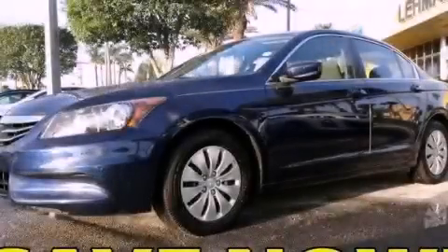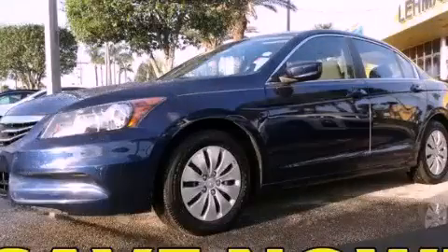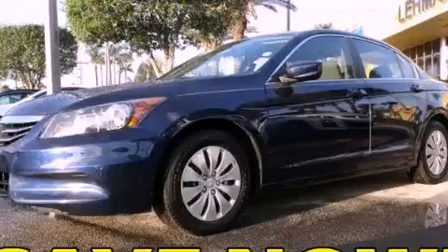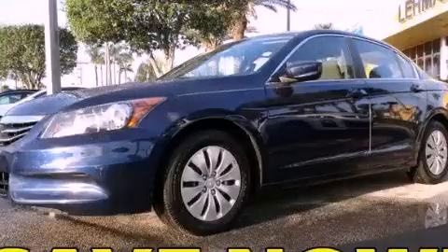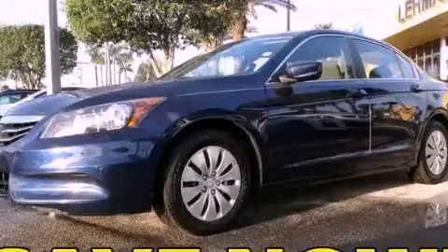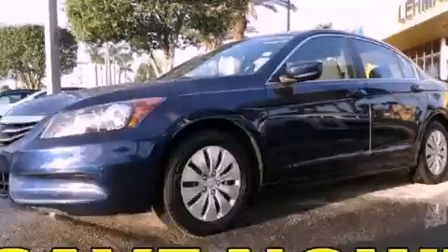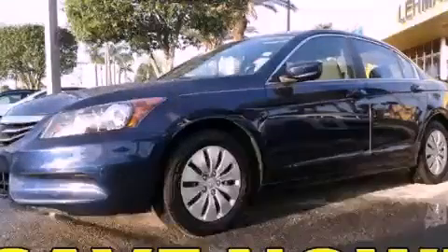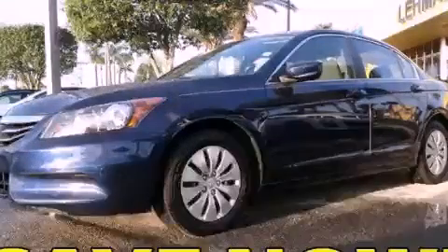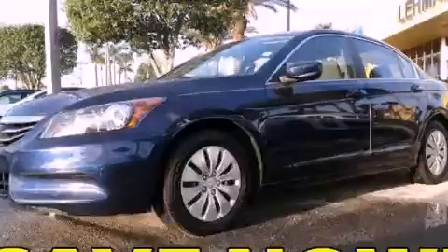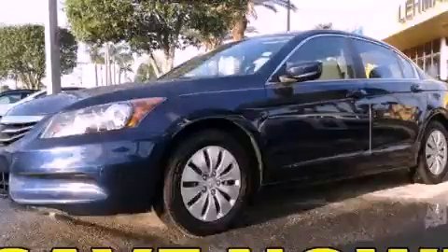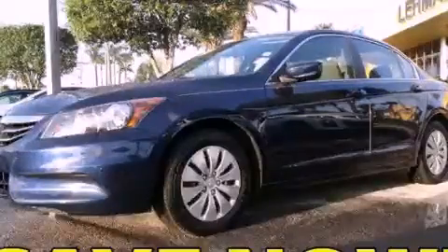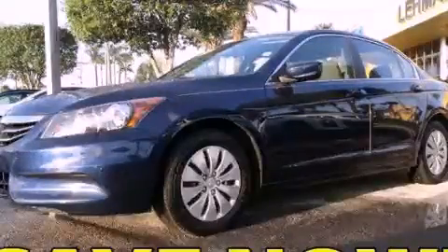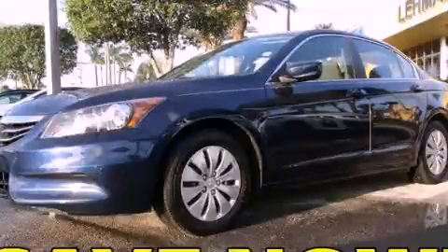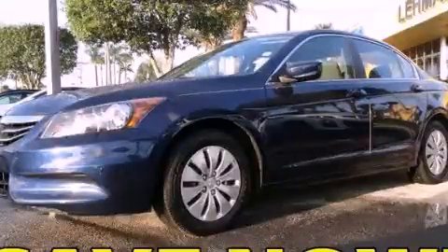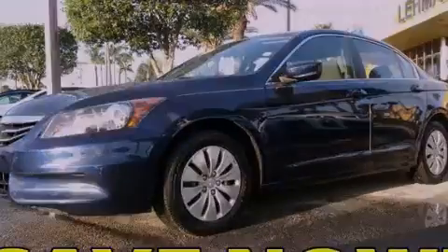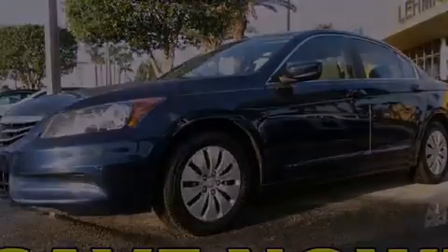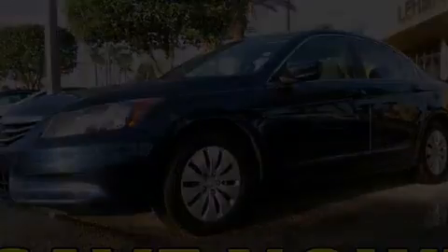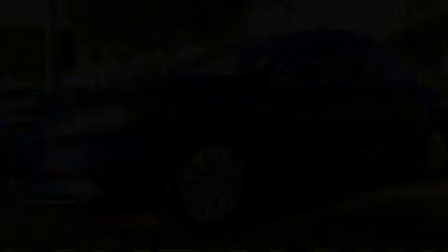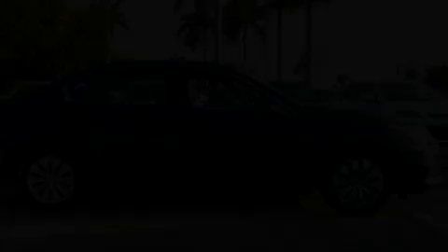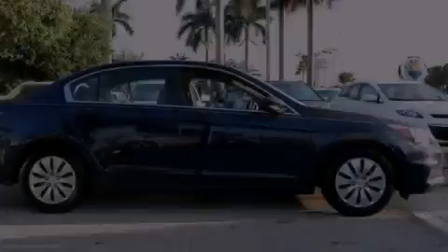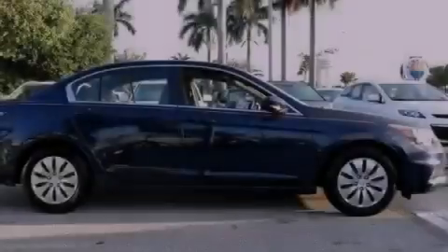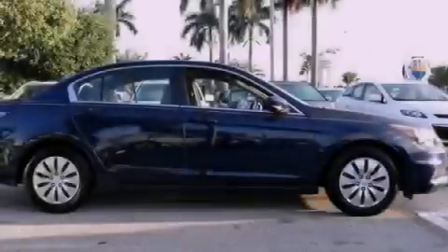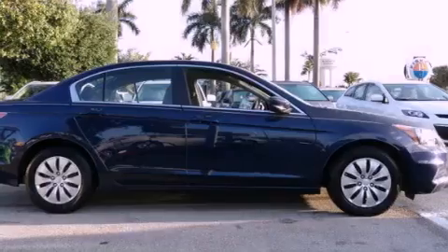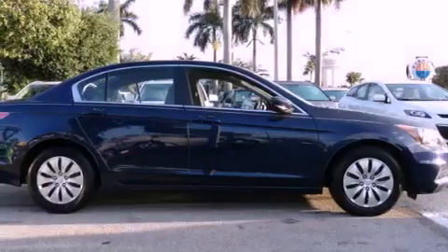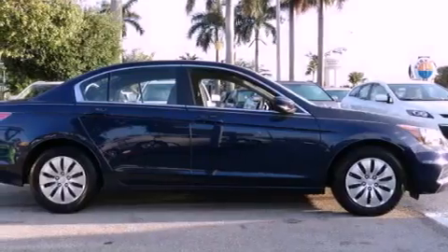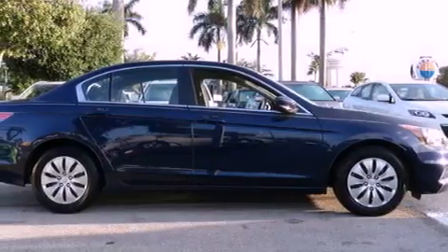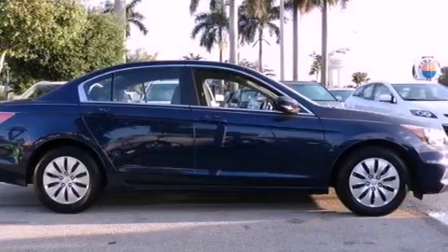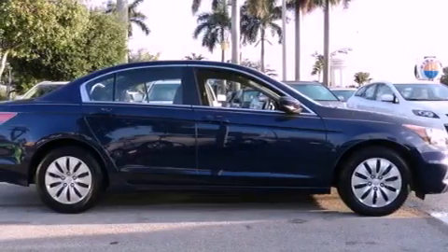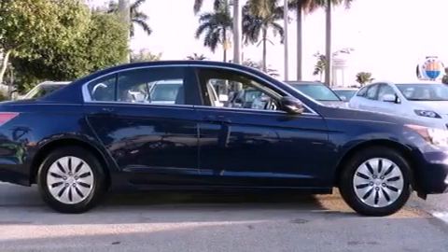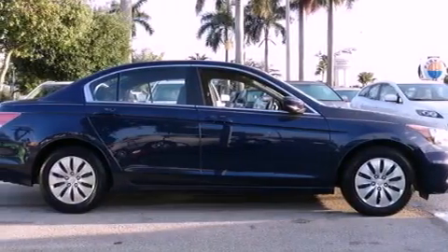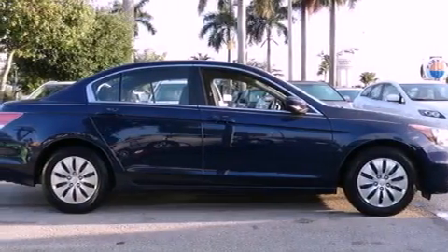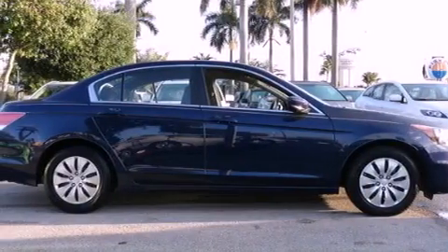This is a 2011 Honda Accord. It features a four-cylinder engine and an automatic transmission.